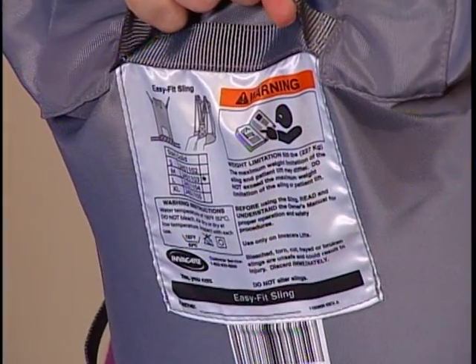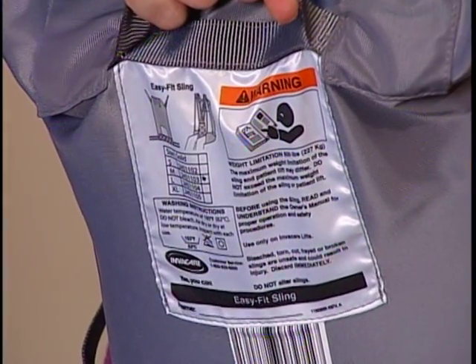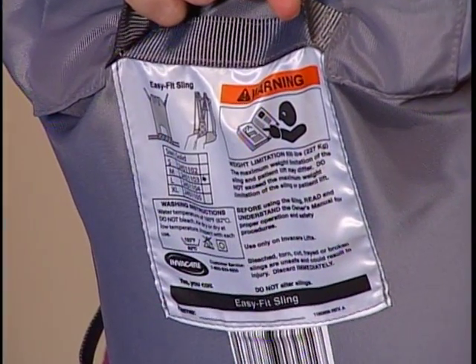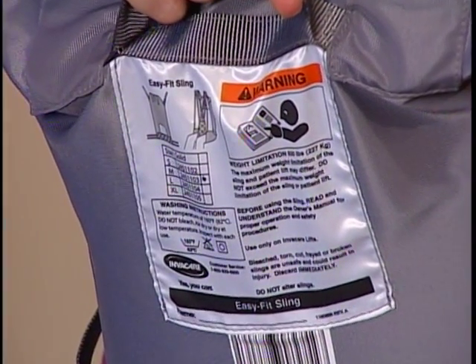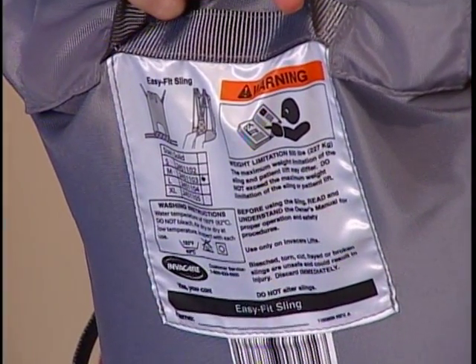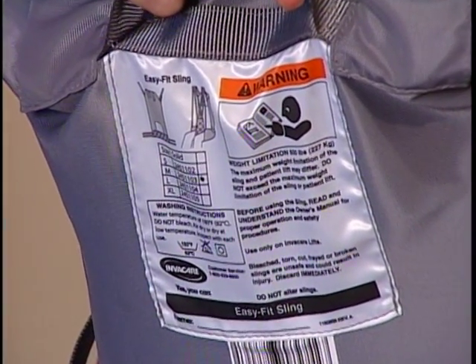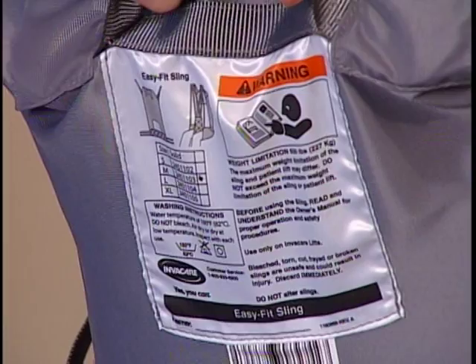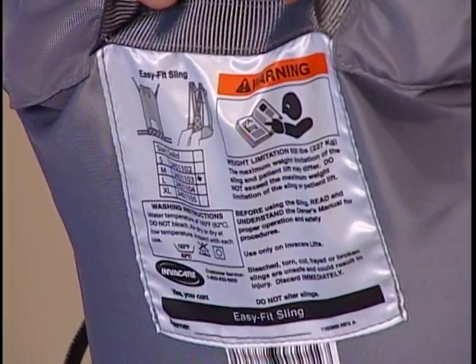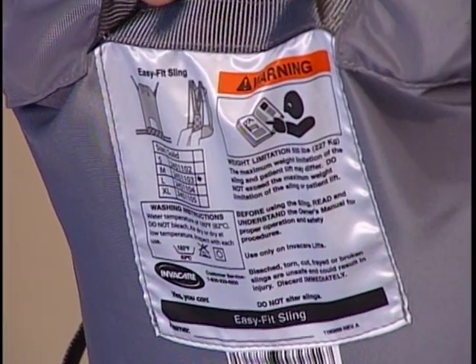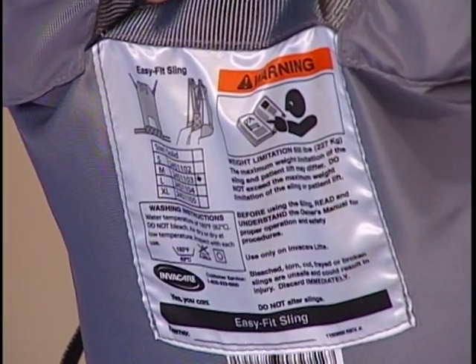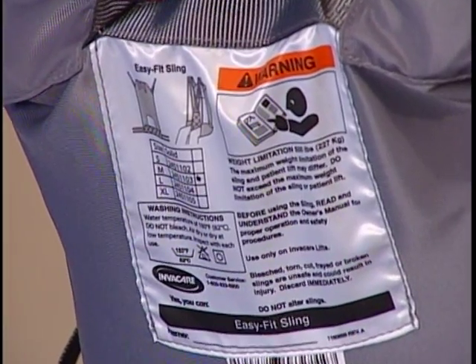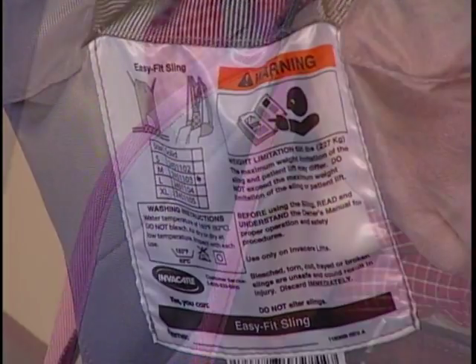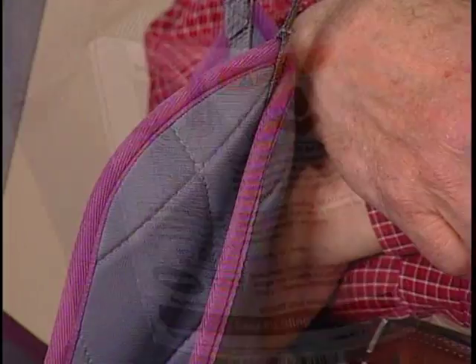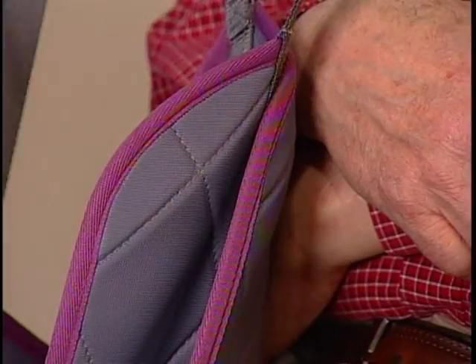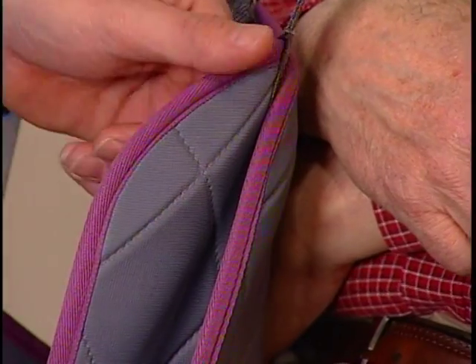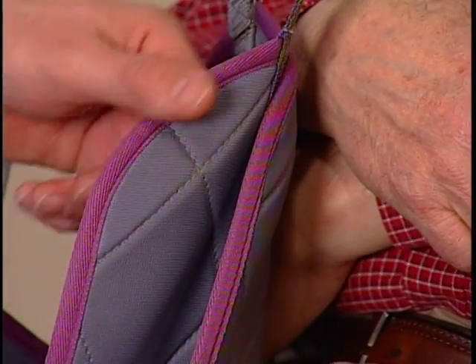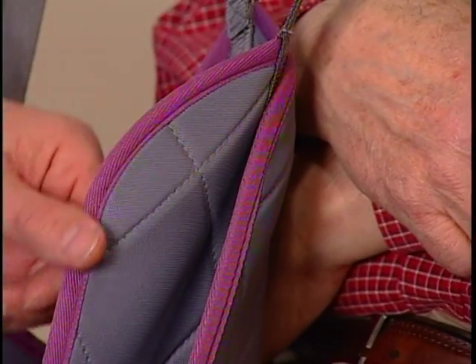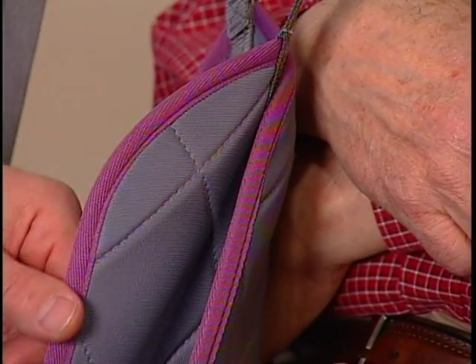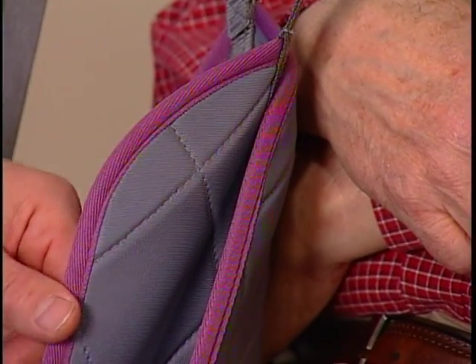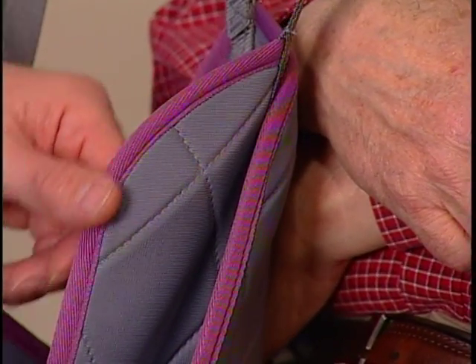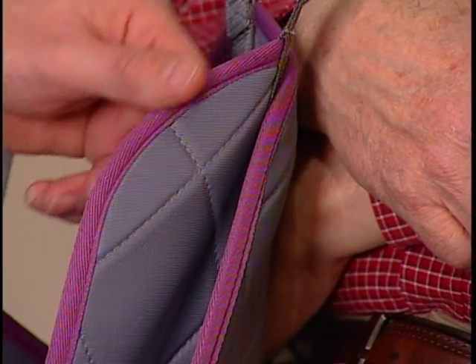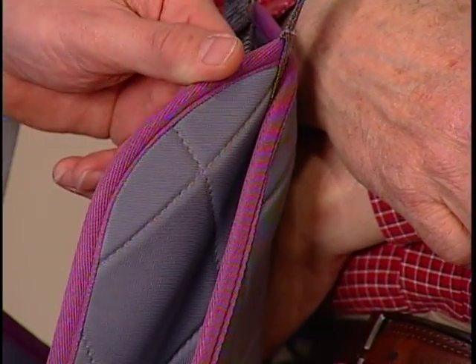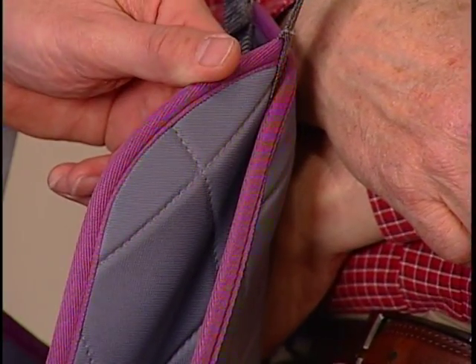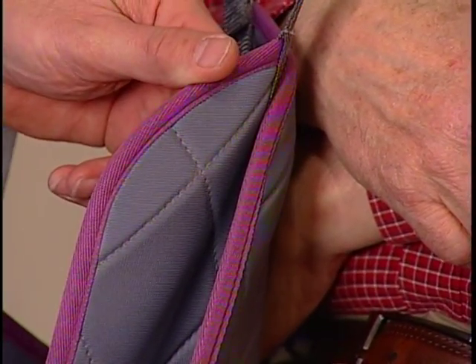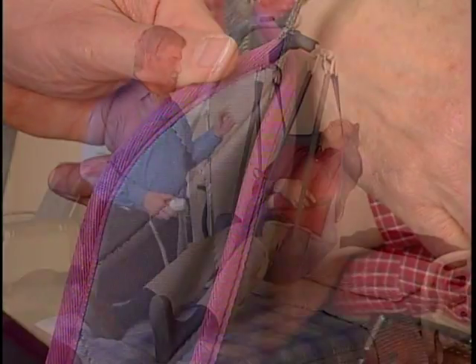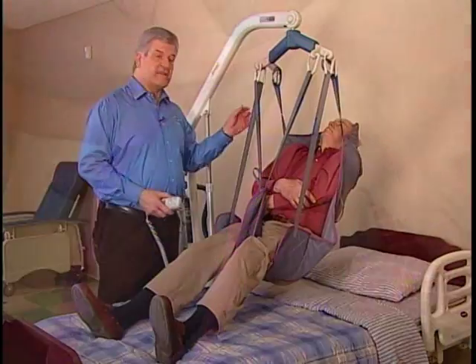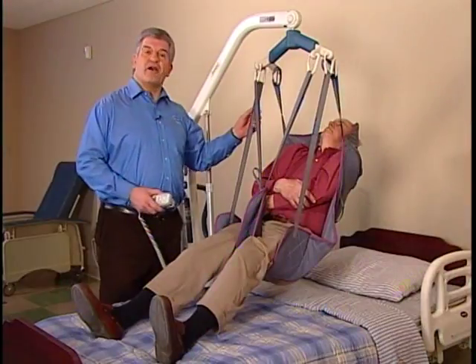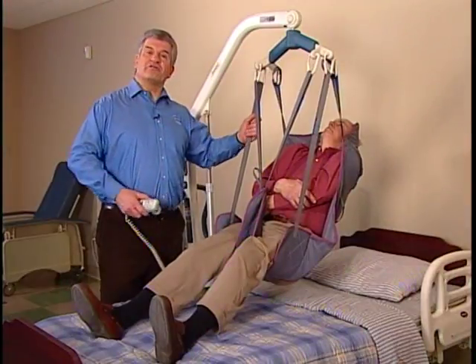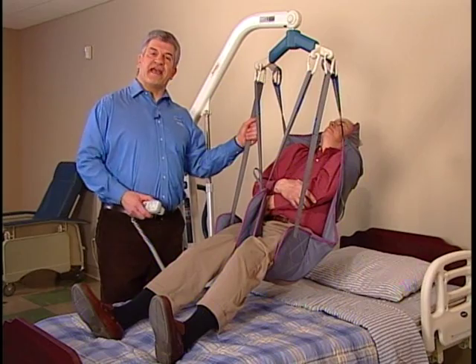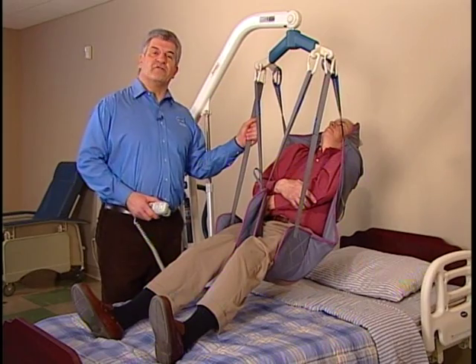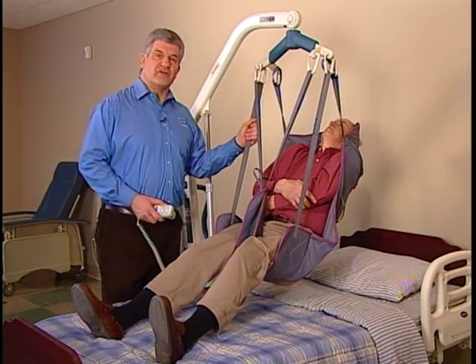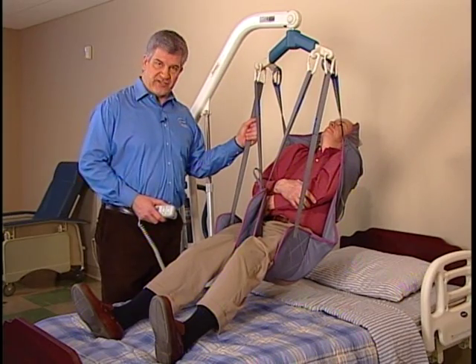Sizes are indicated on the labels and by the outer binding color. Refer to the sling chart in the owner's manual for dimensions.